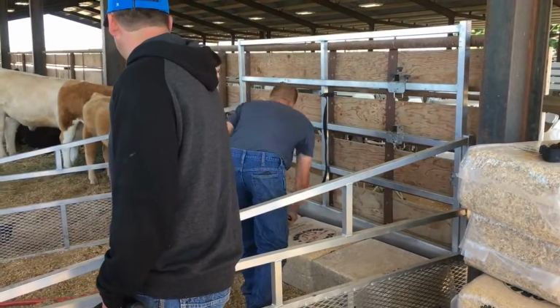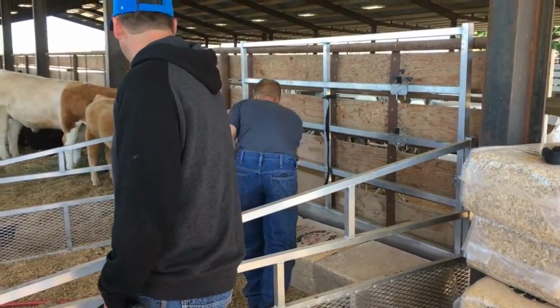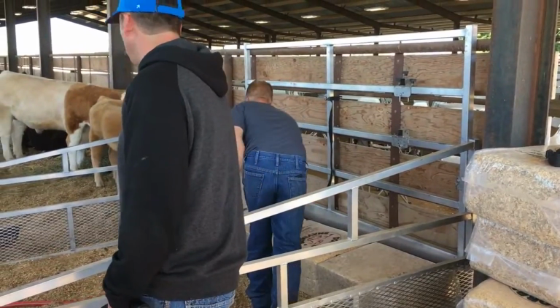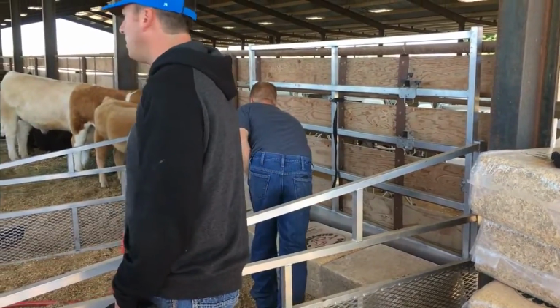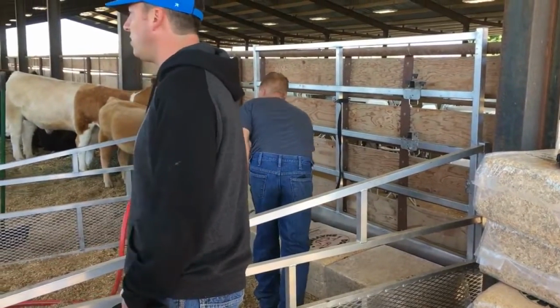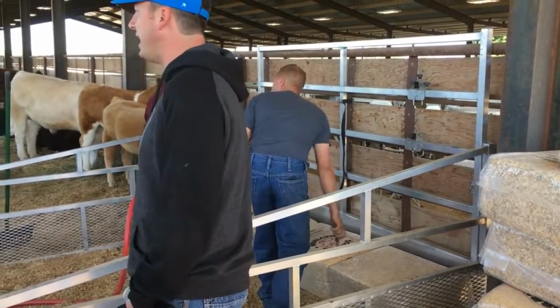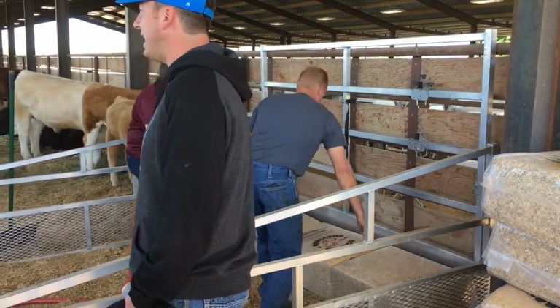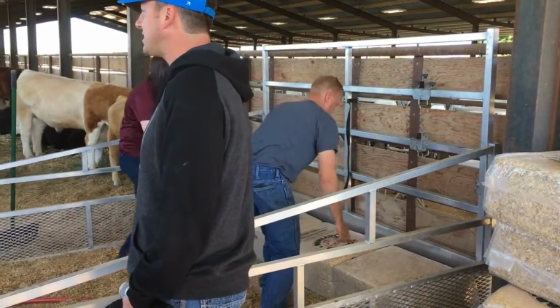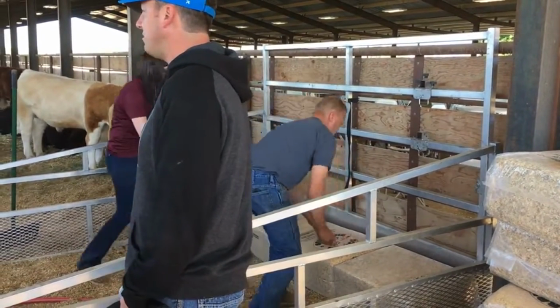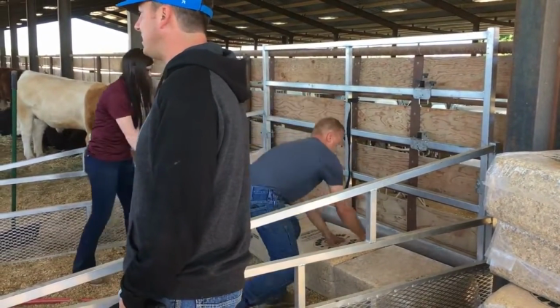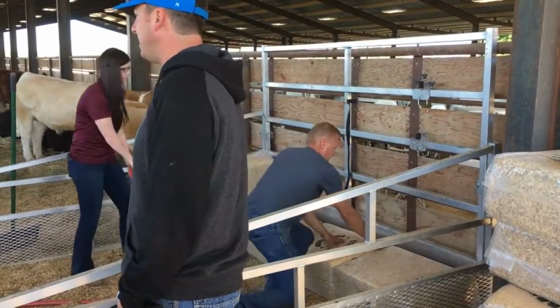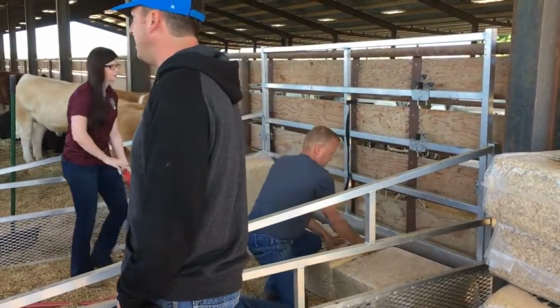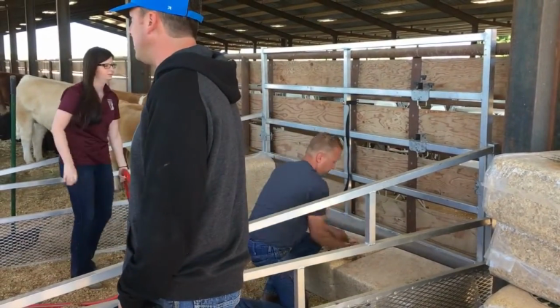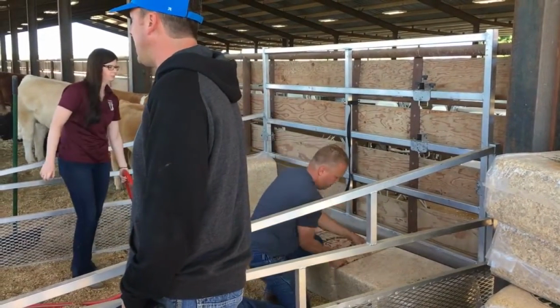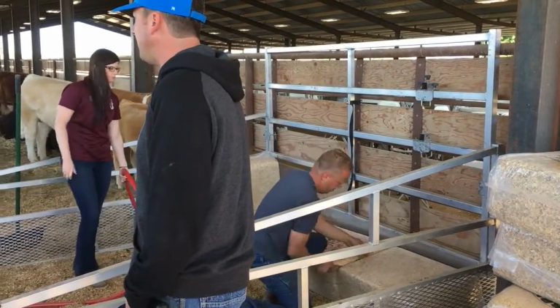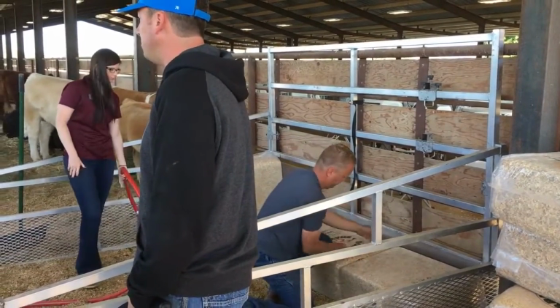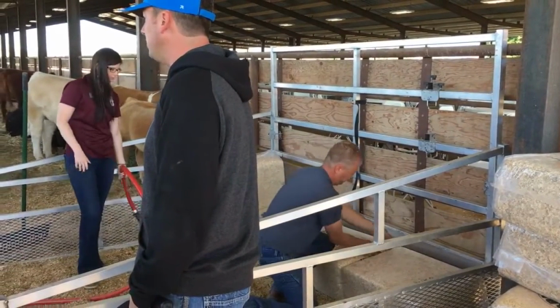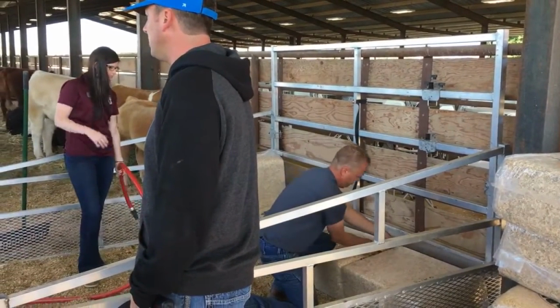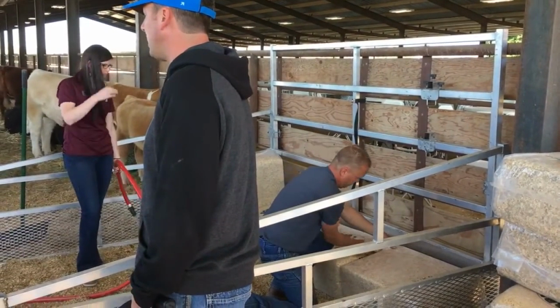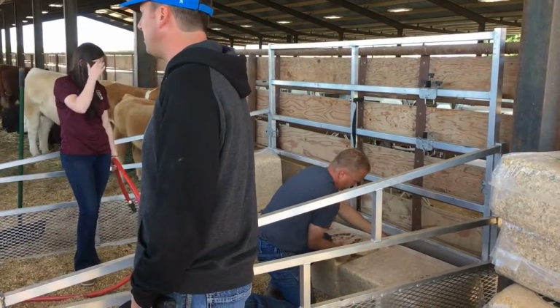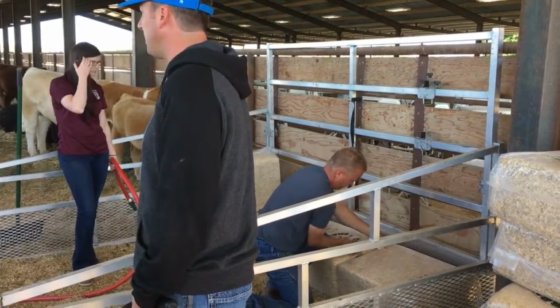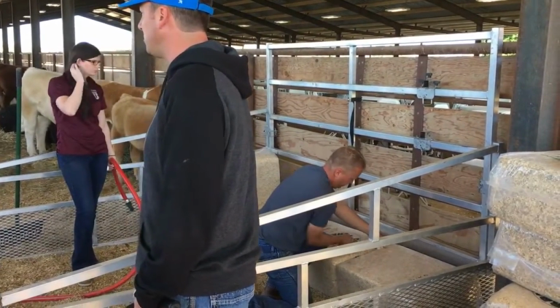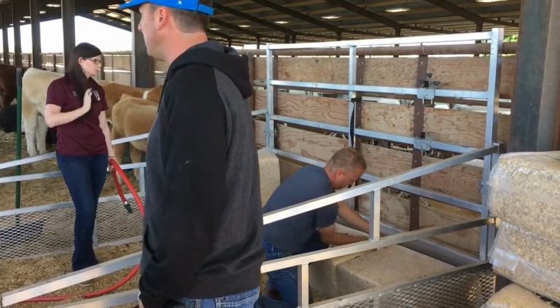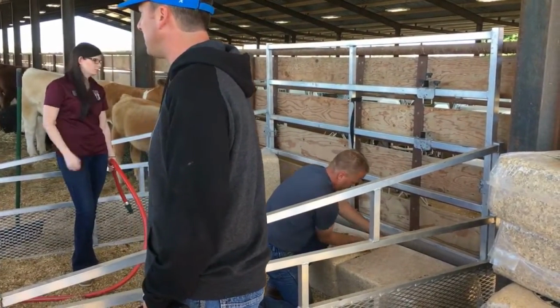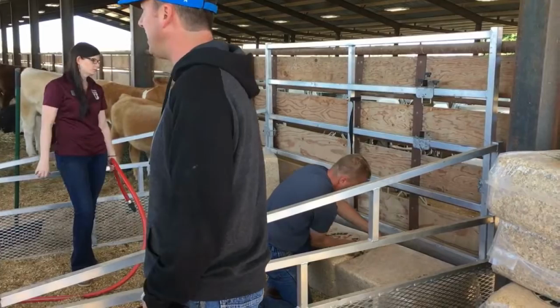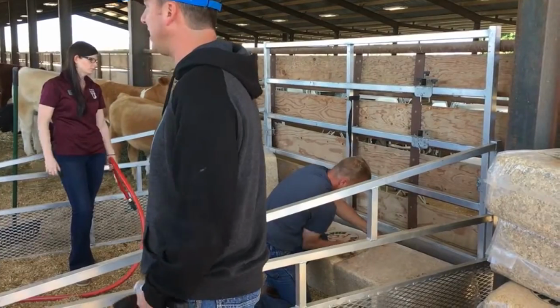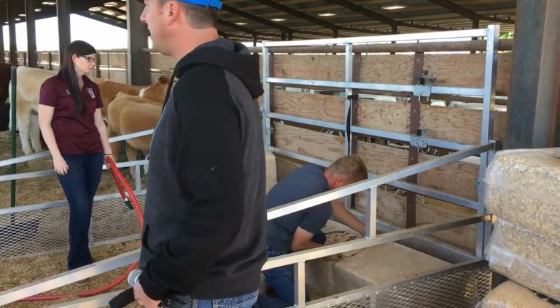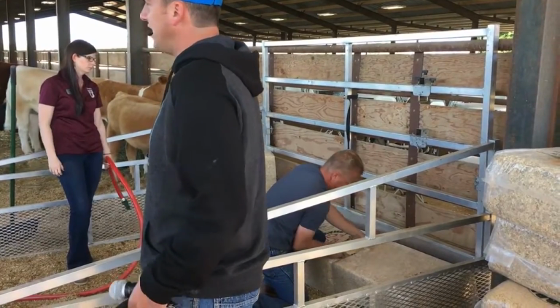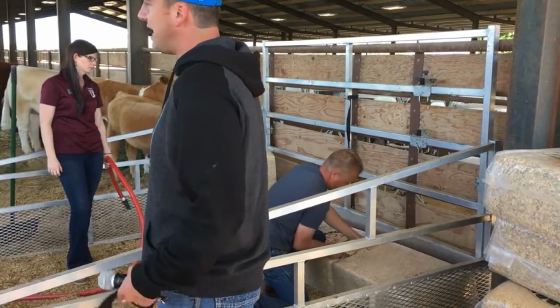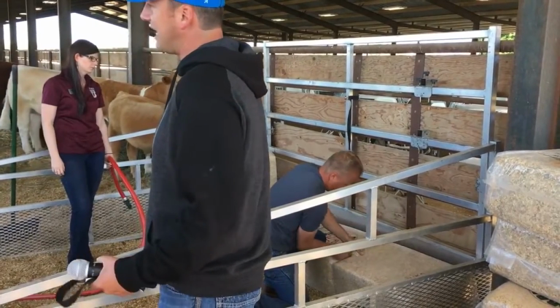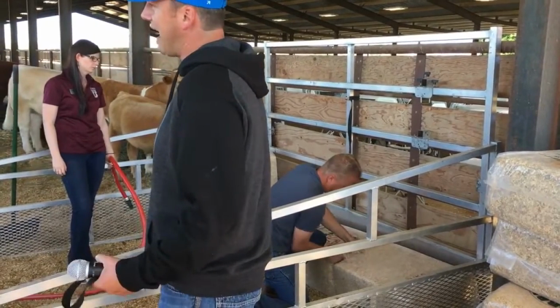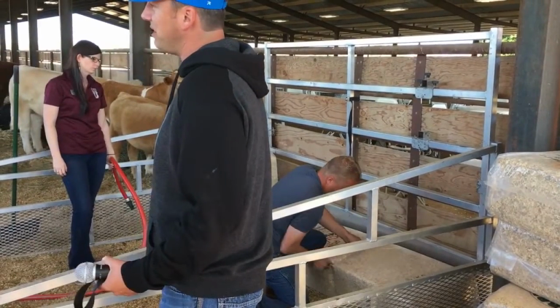If you put an animal on a concrete floor the whole day and ask them to stand there and get out there and move and look like they're flexible and athletic, it's not going to happen.